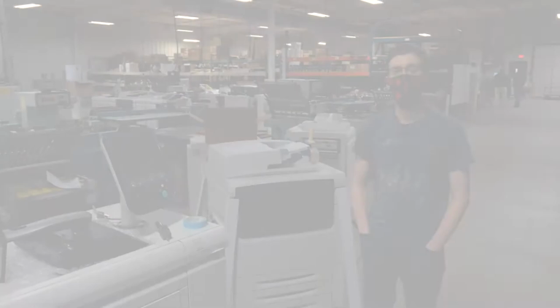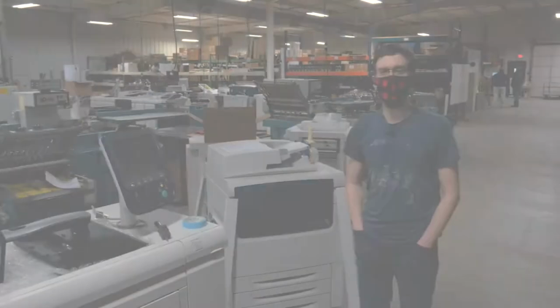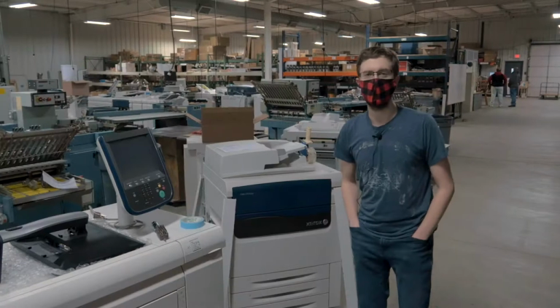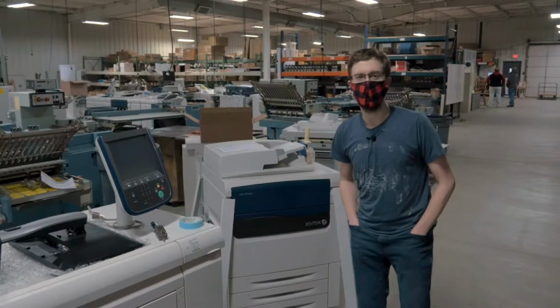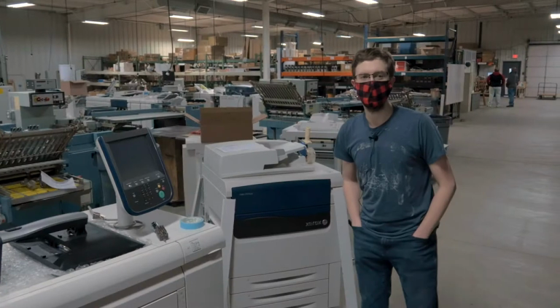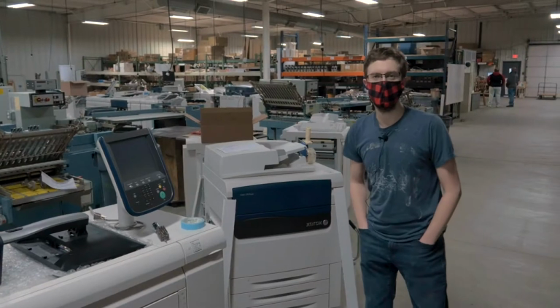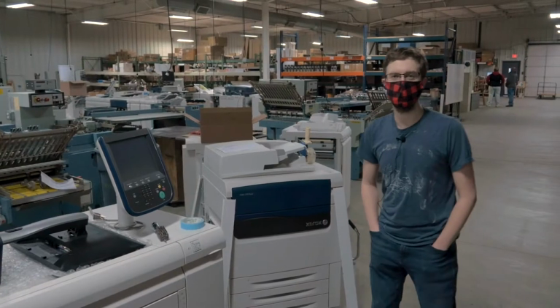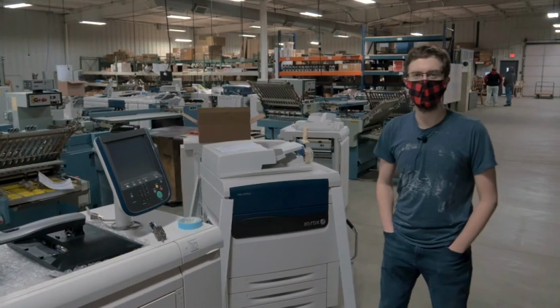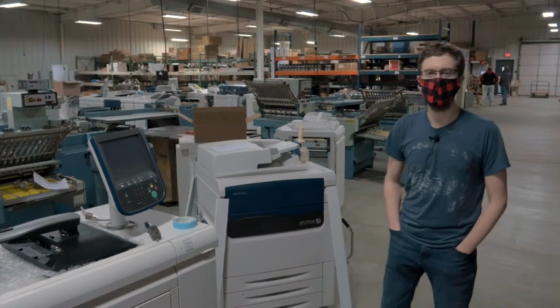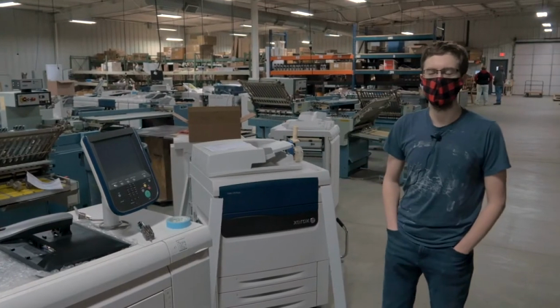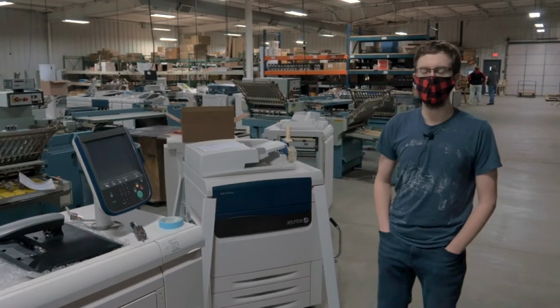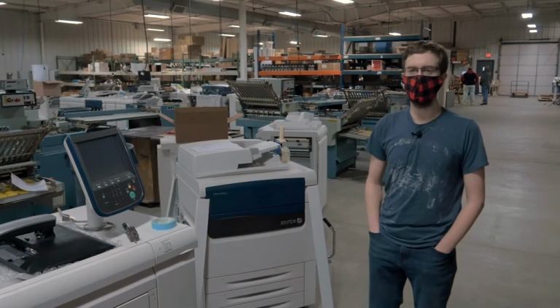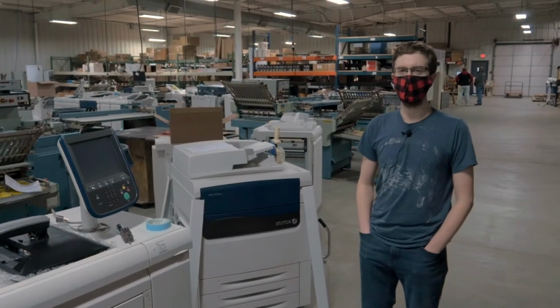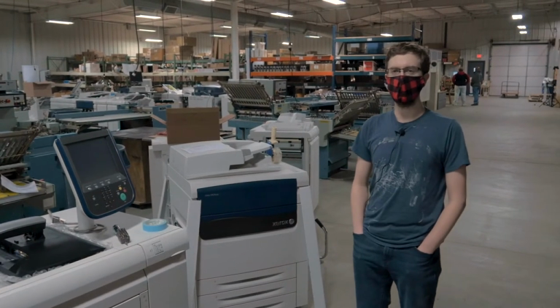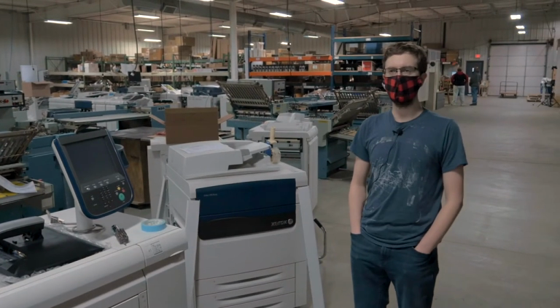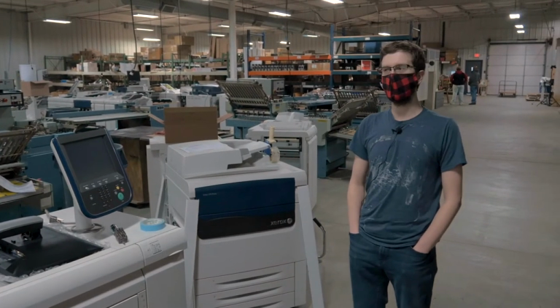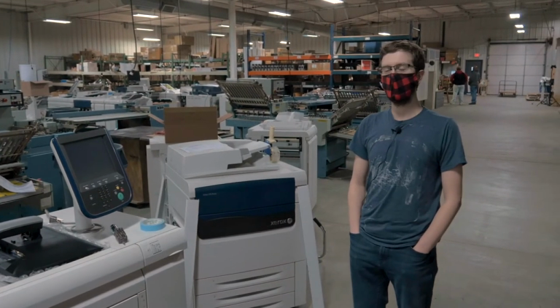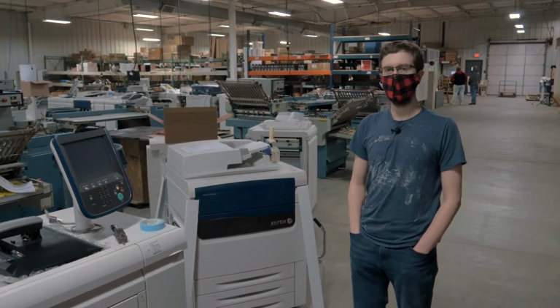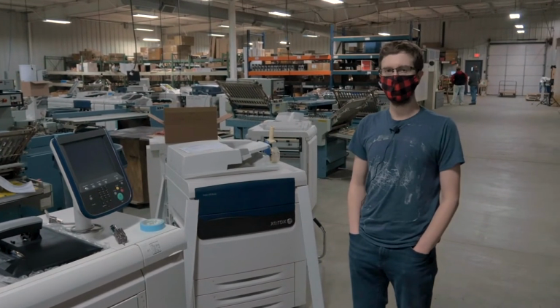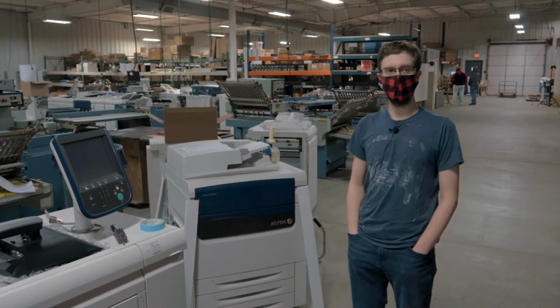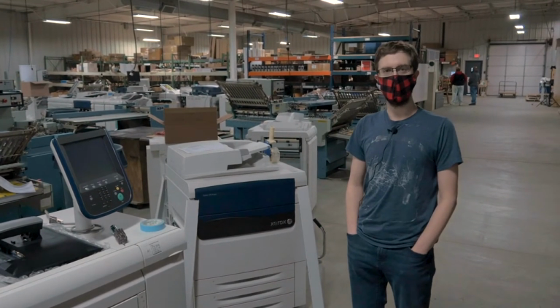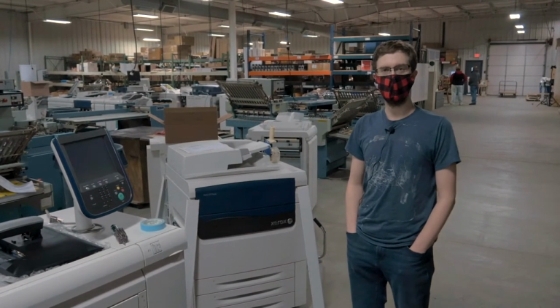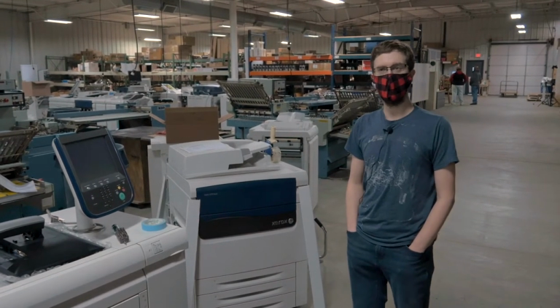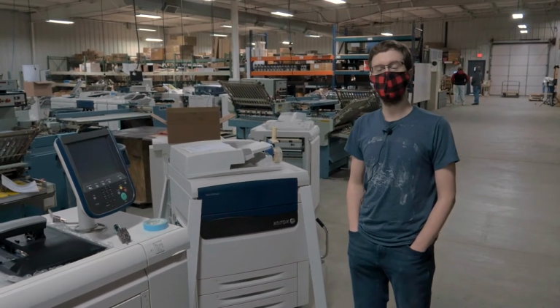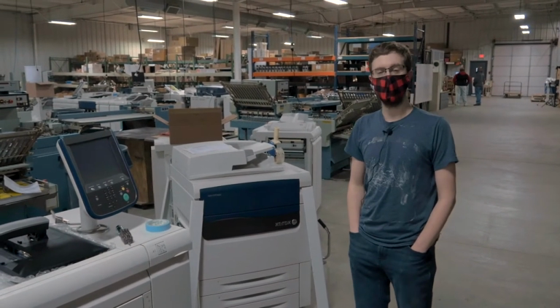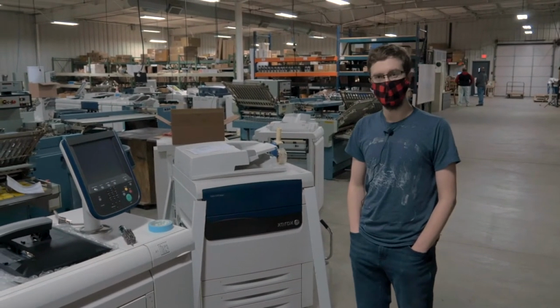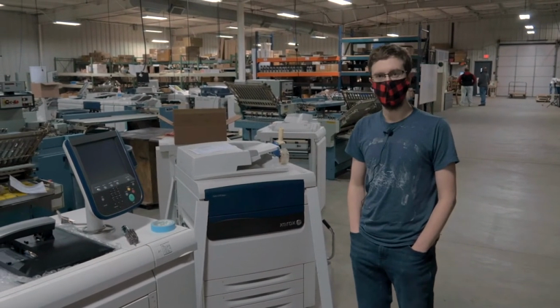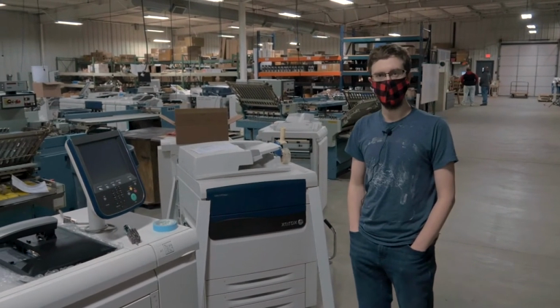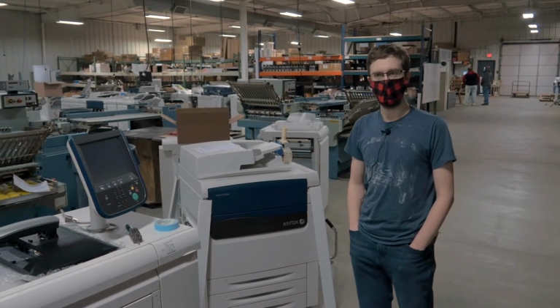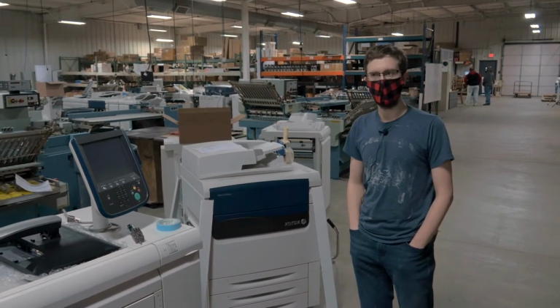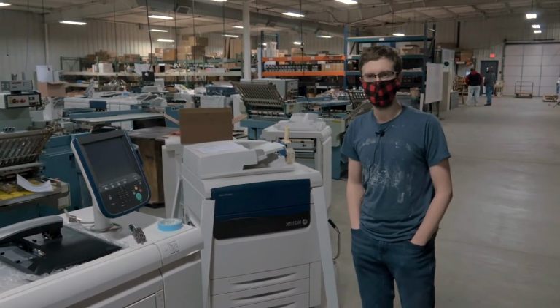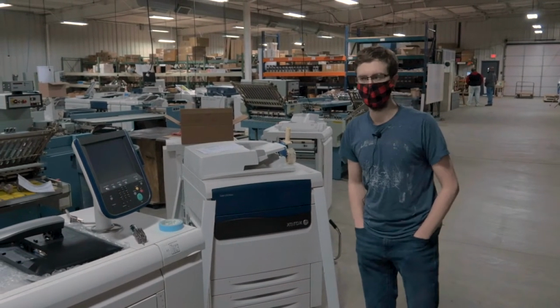Hello everyone, today we're just going to give you a quick overview of how we actually wrap the items that we sell in our auctions.